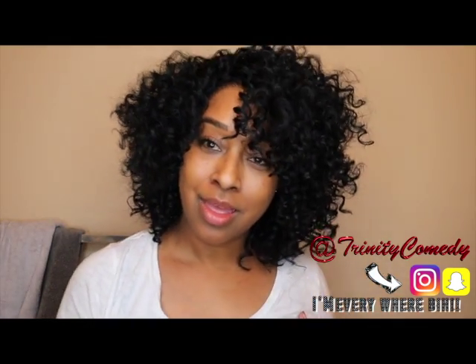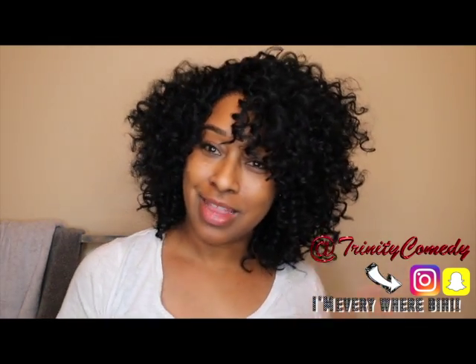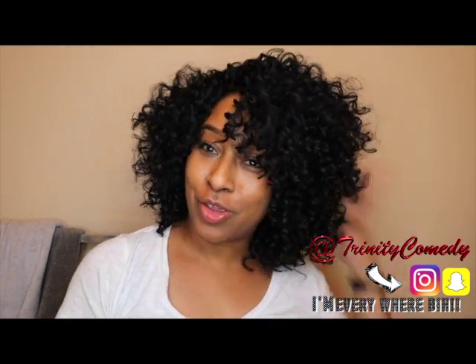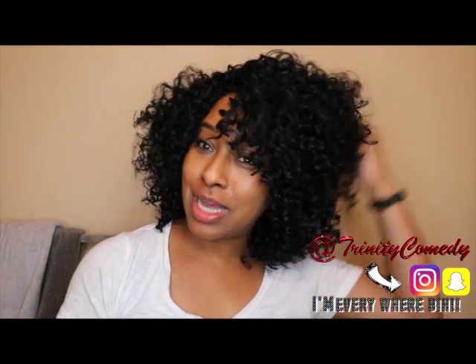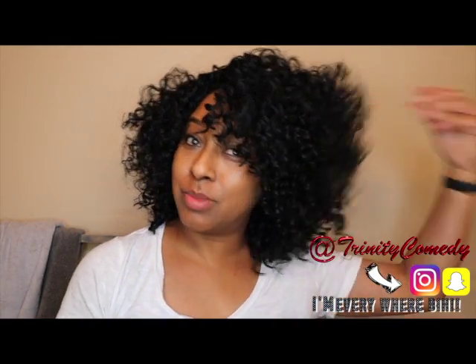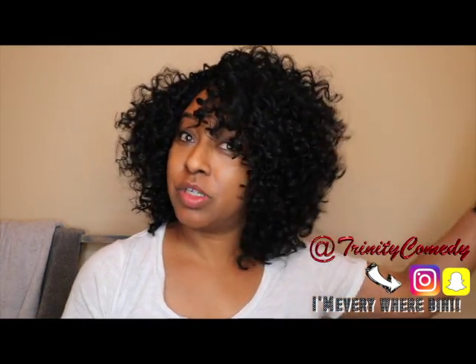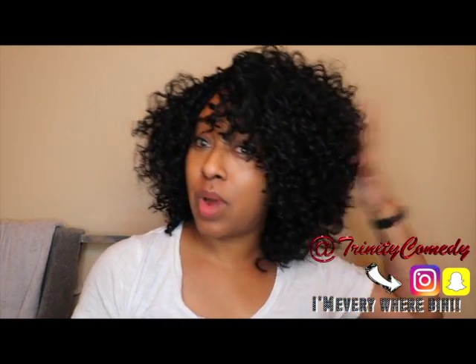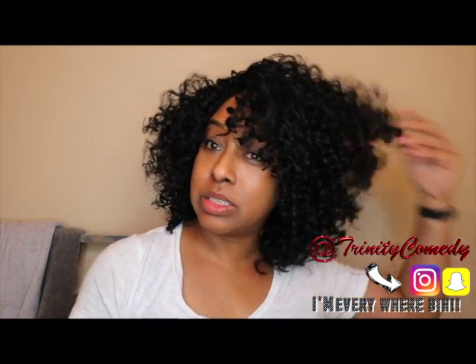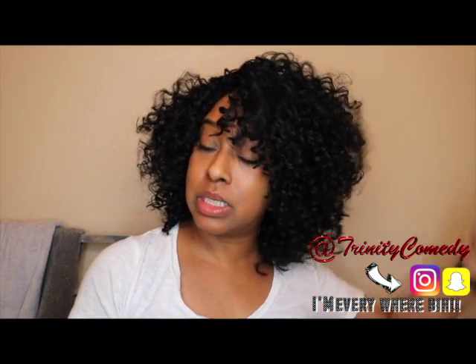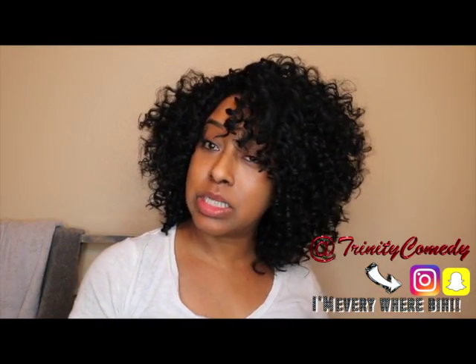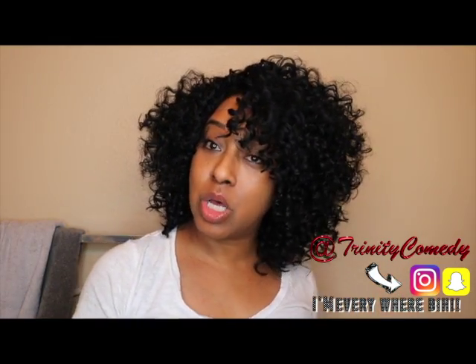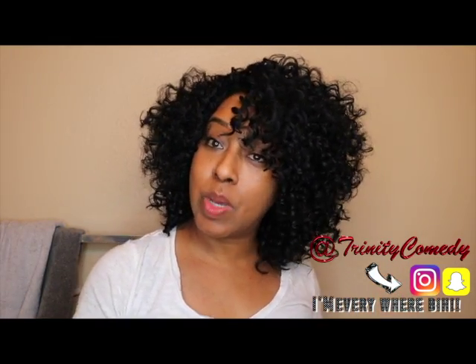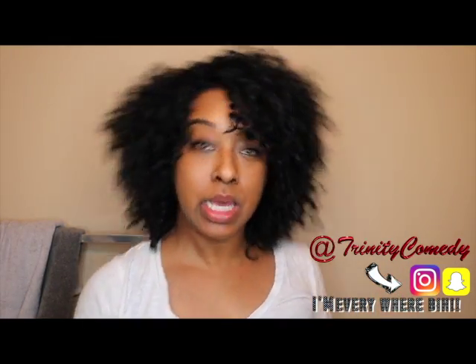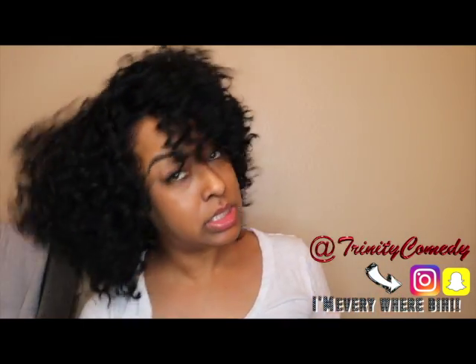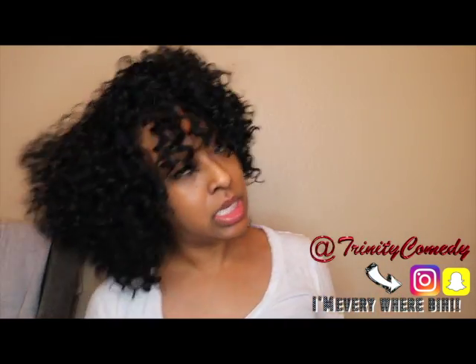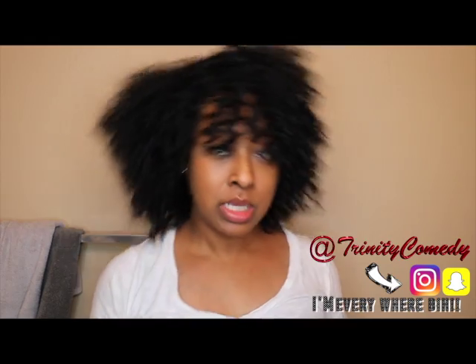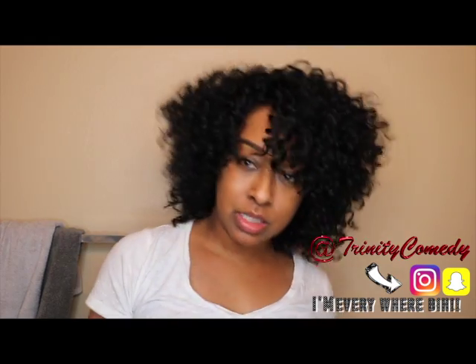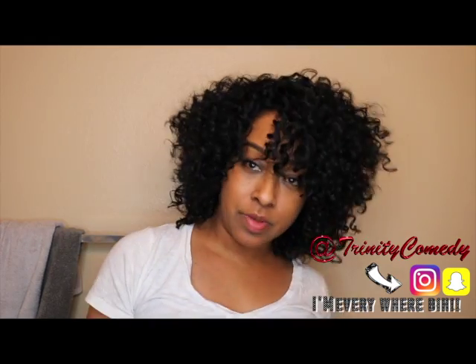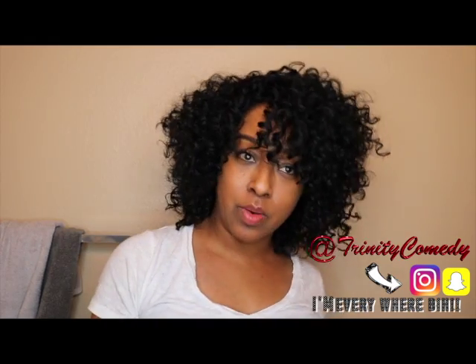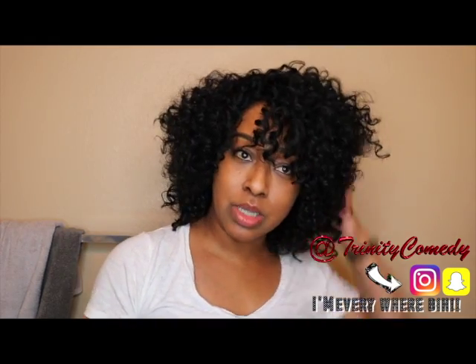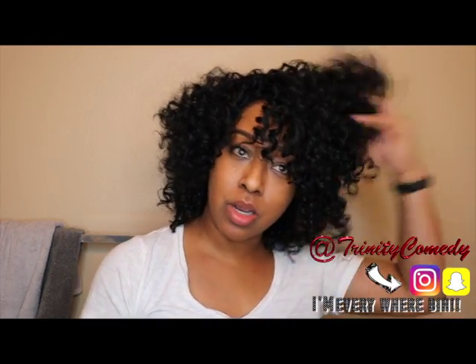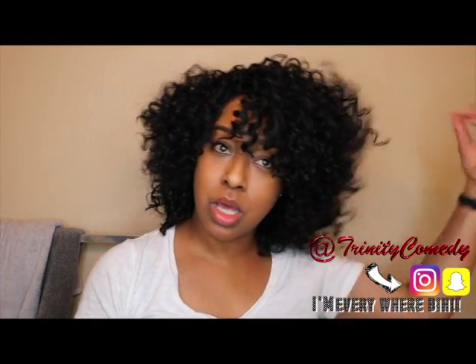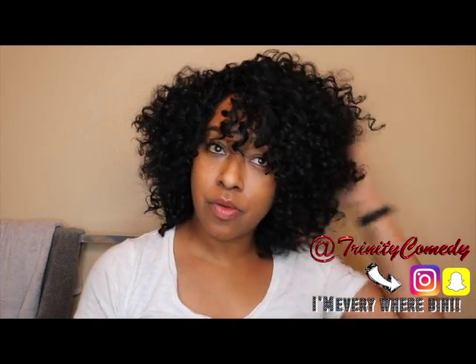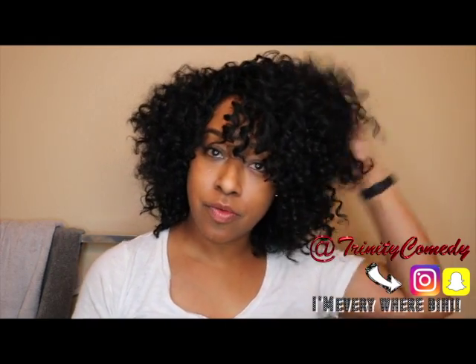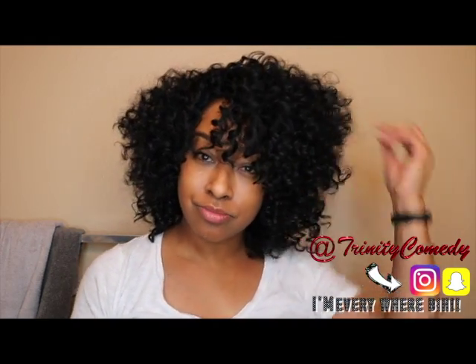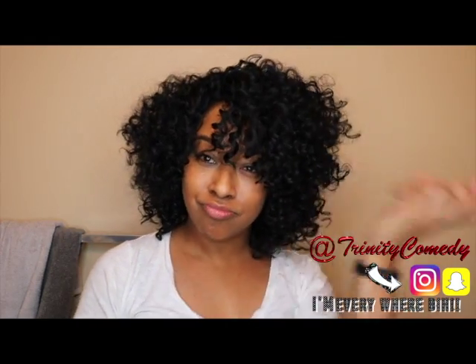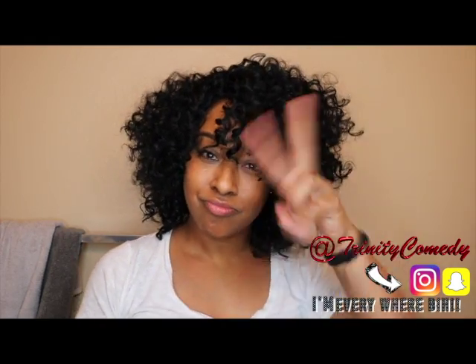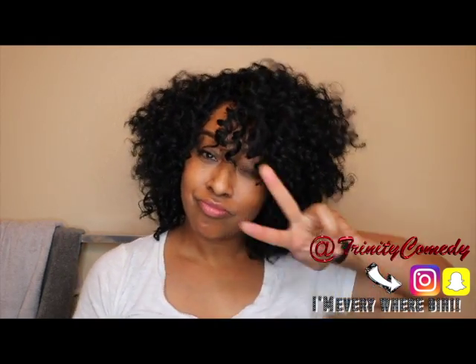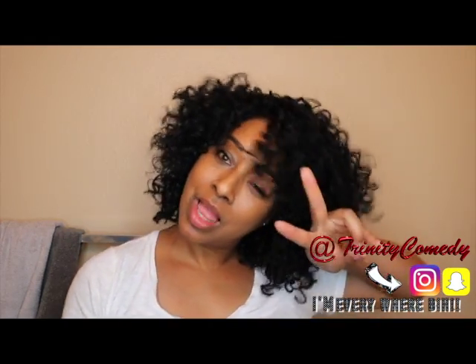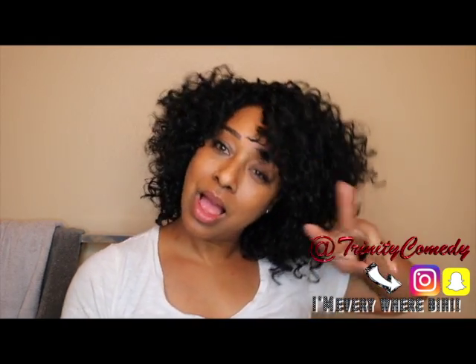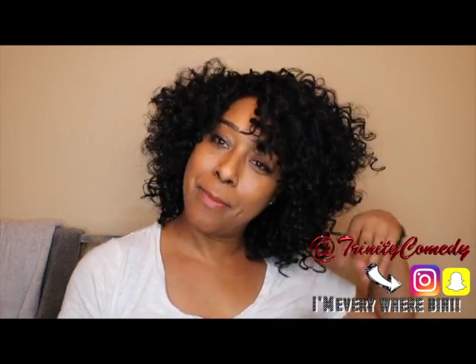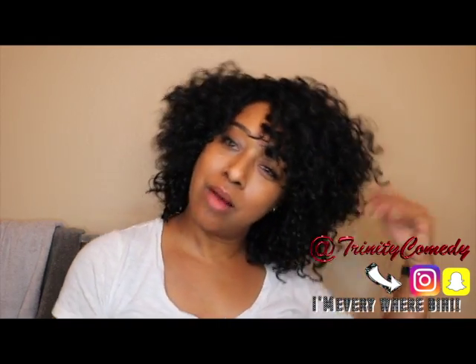Thank you guys so much for watching. As always, this video is long enough. I'm out.